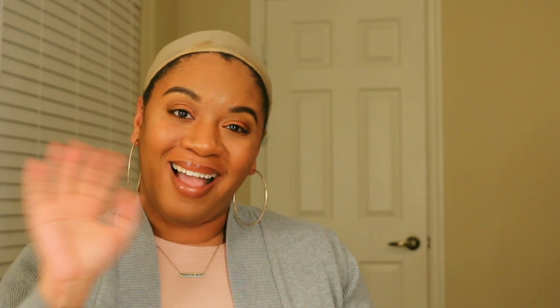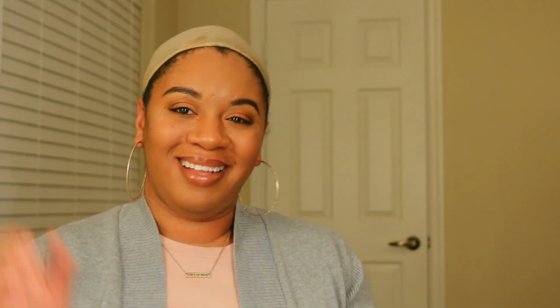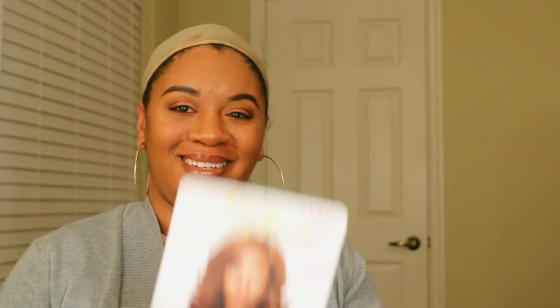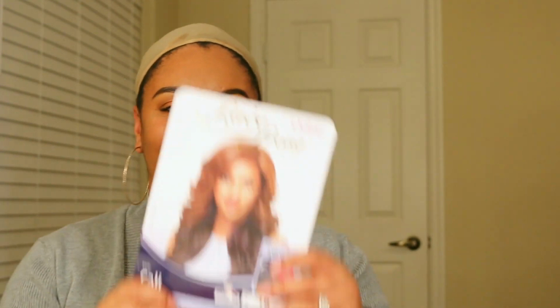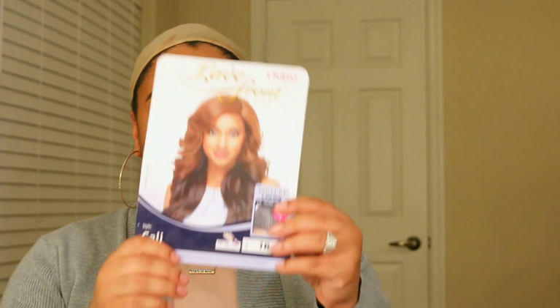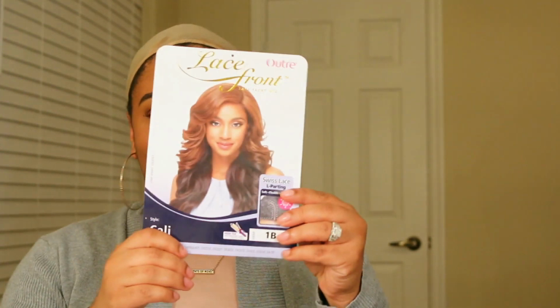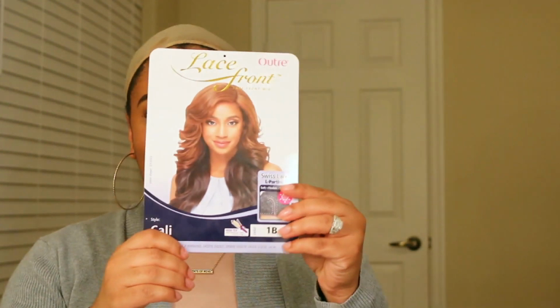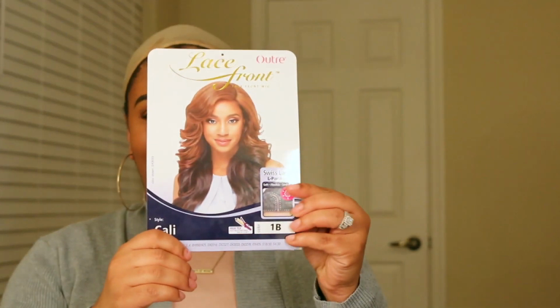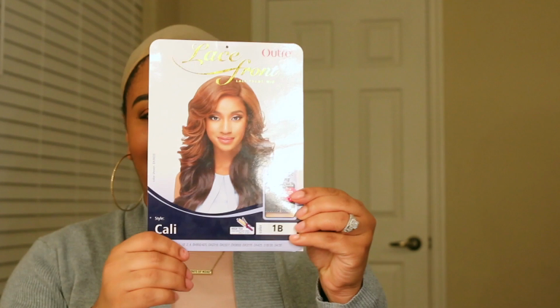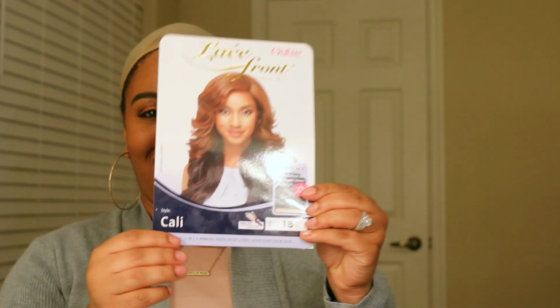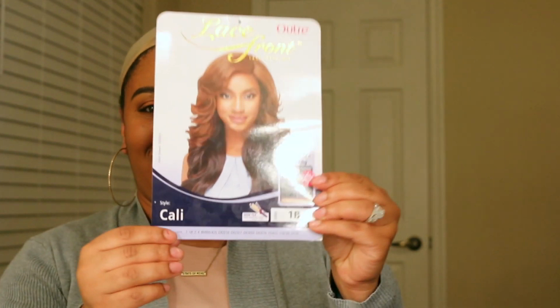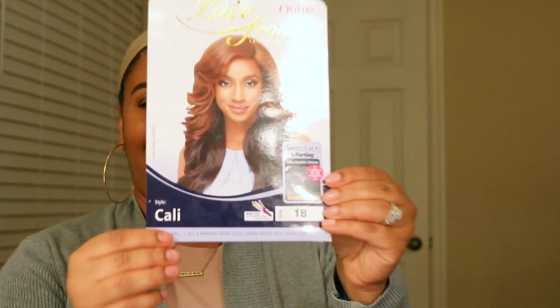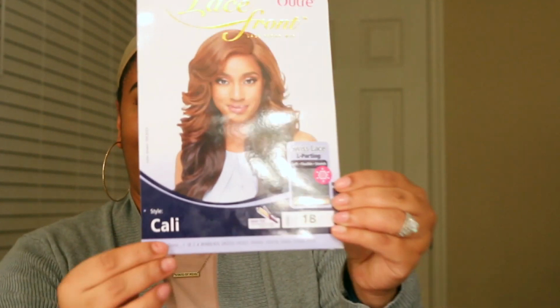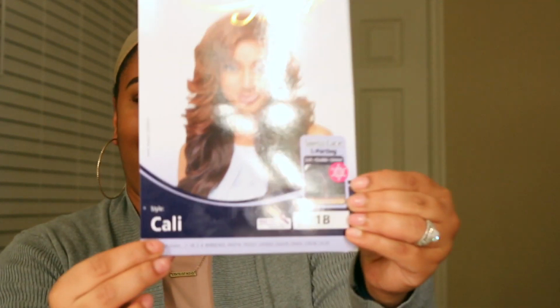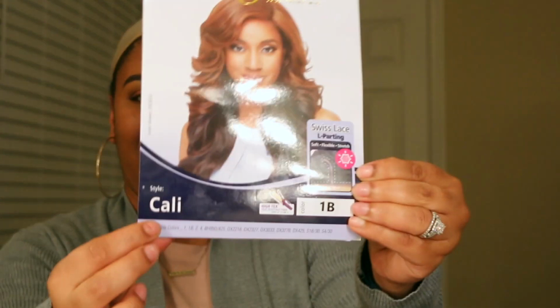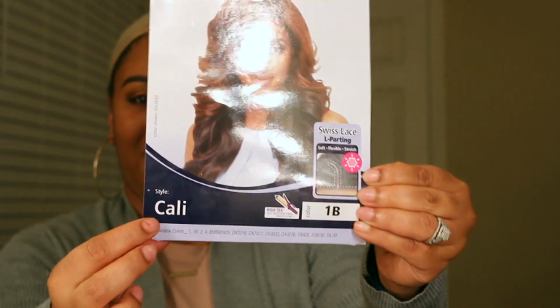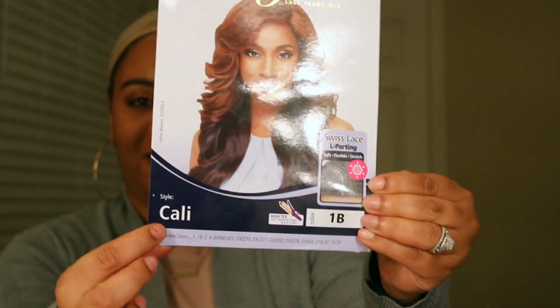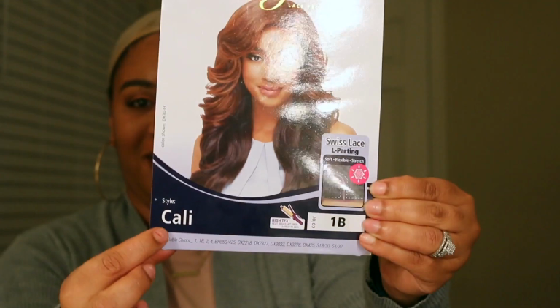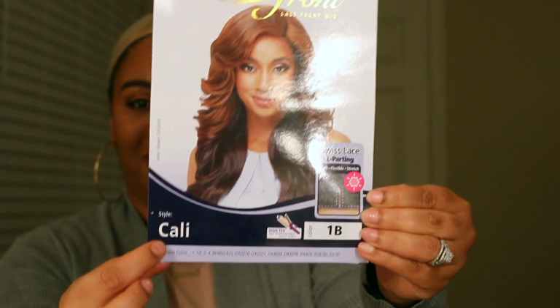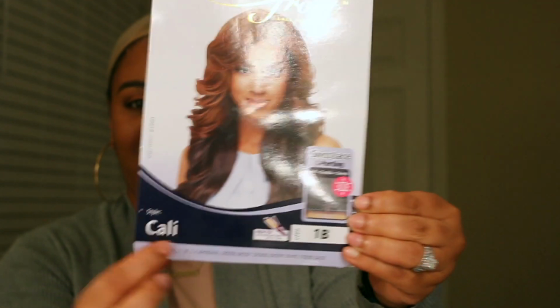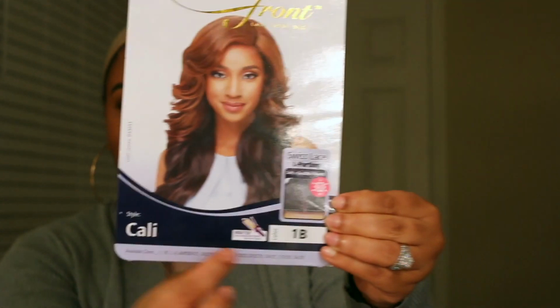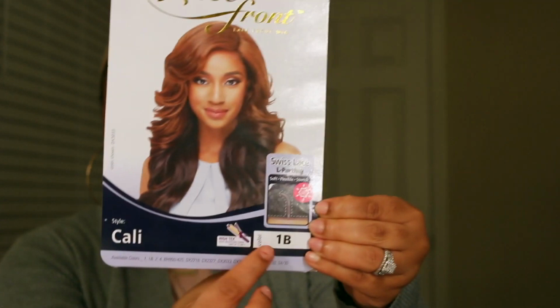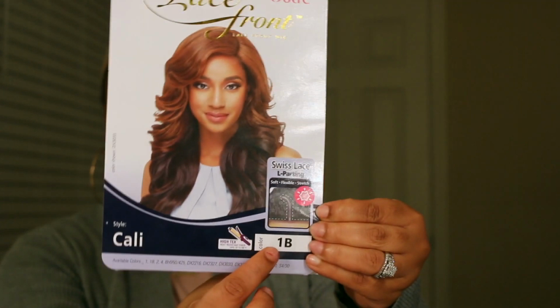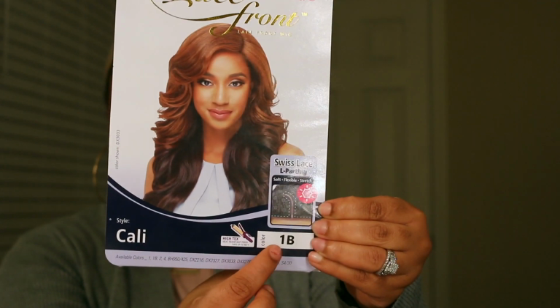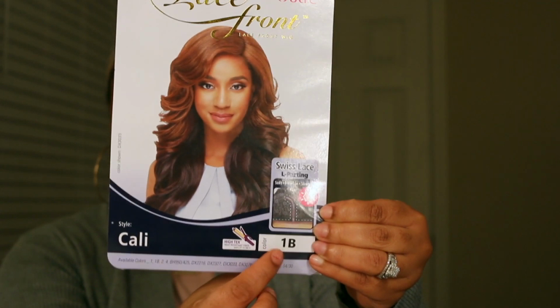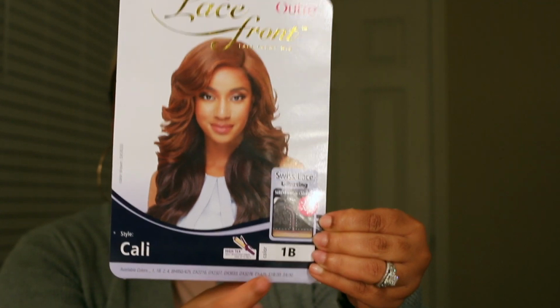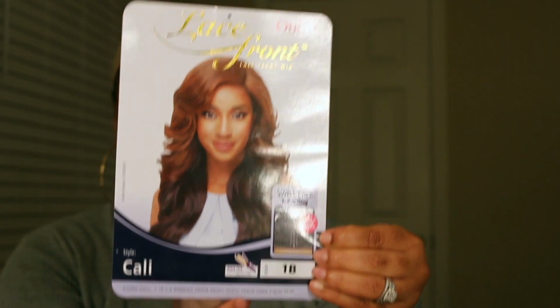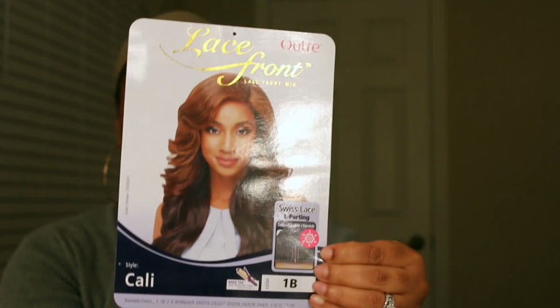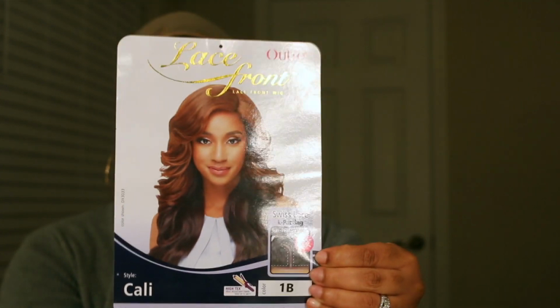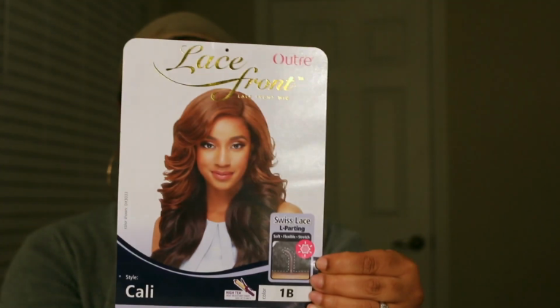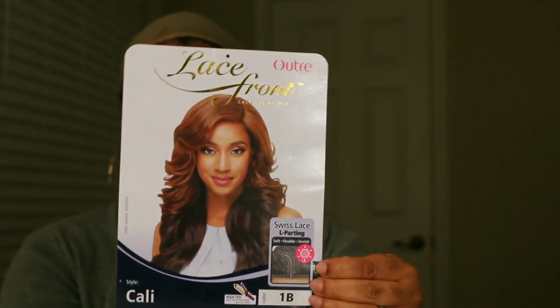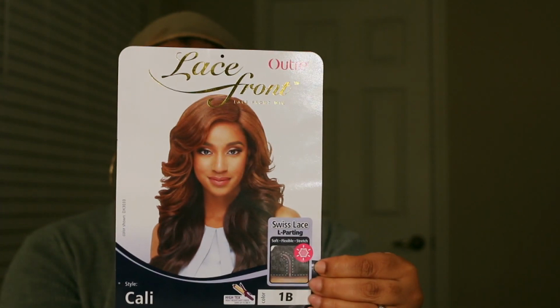Here's the stock card that comes with this unit. This is Kali. I got it in a 1B and she is curling iron safe.